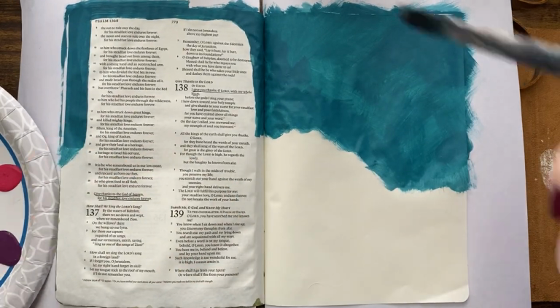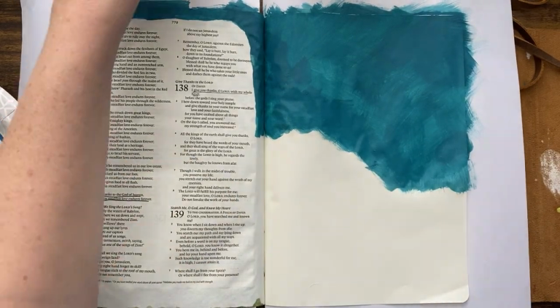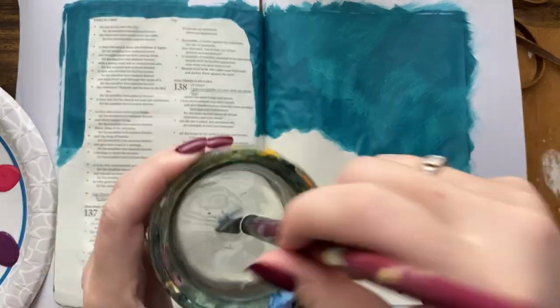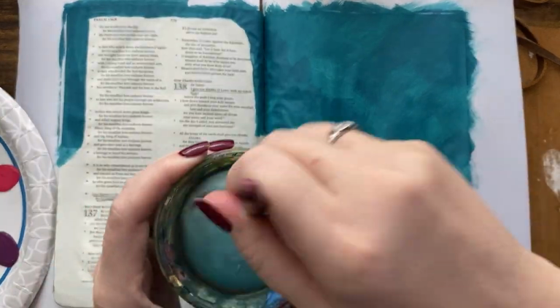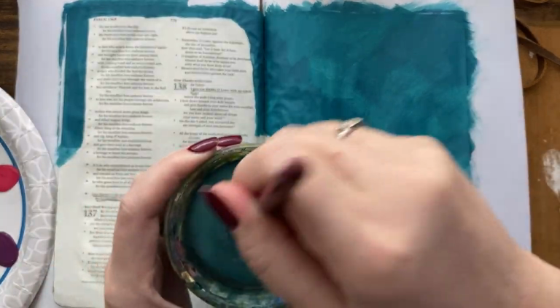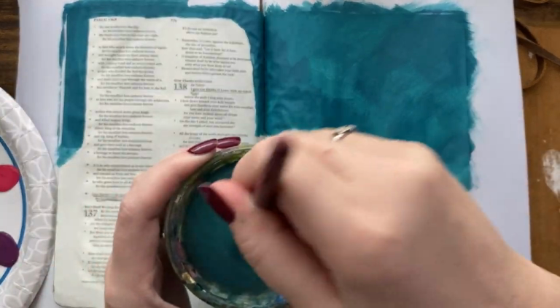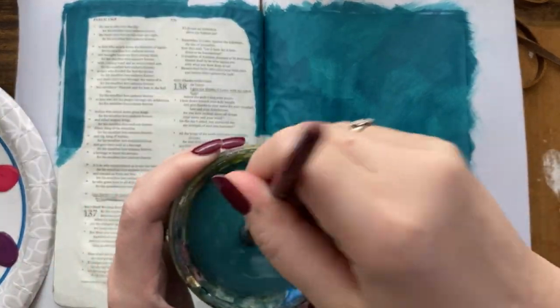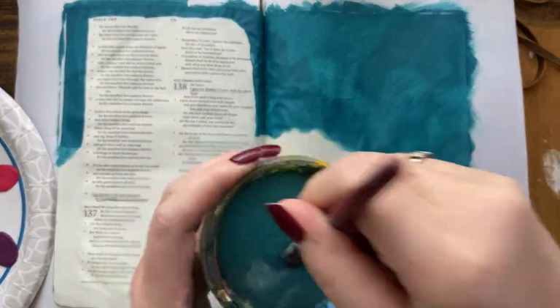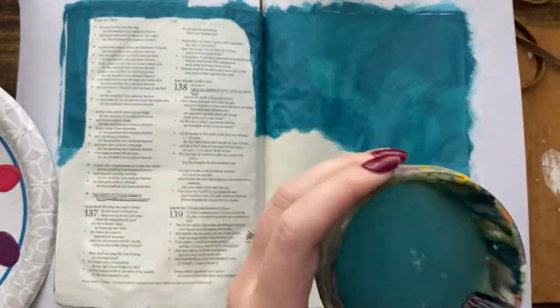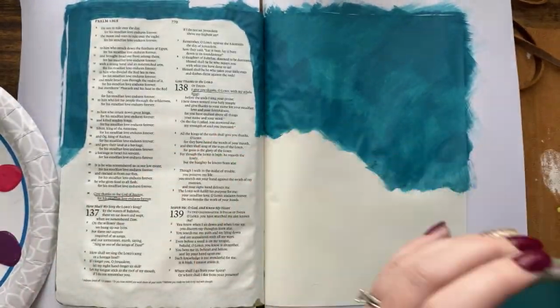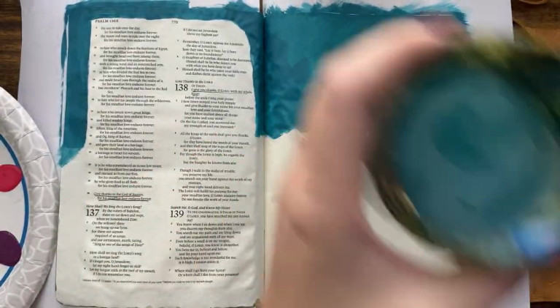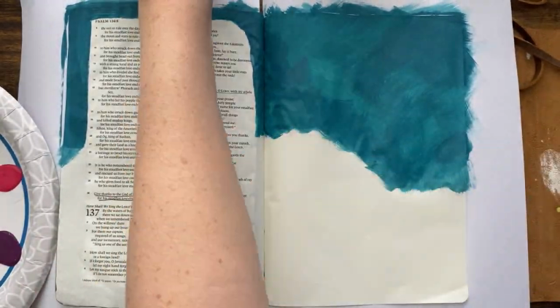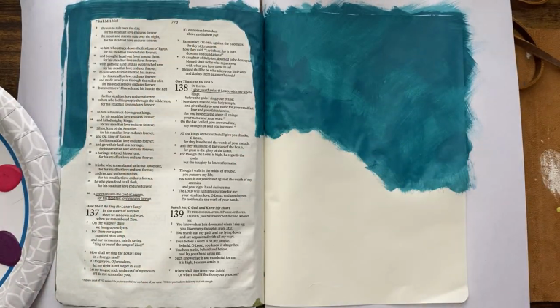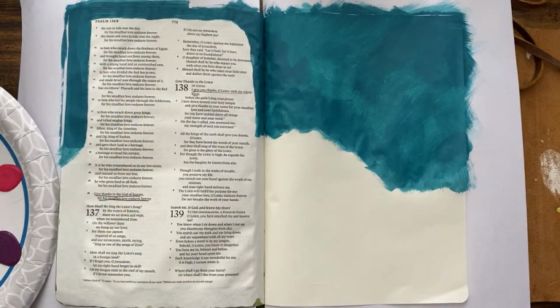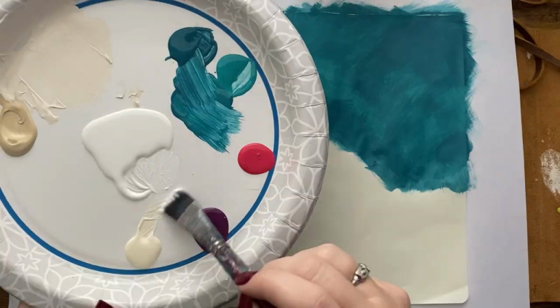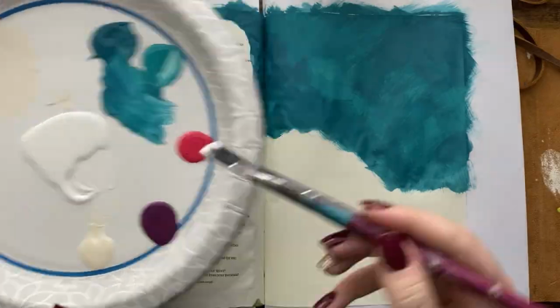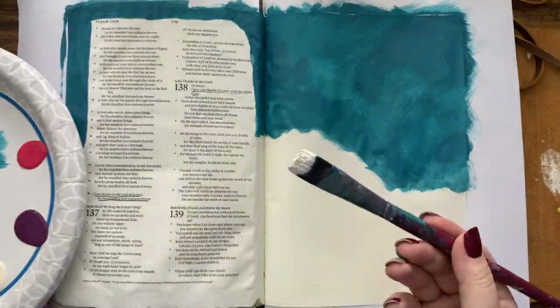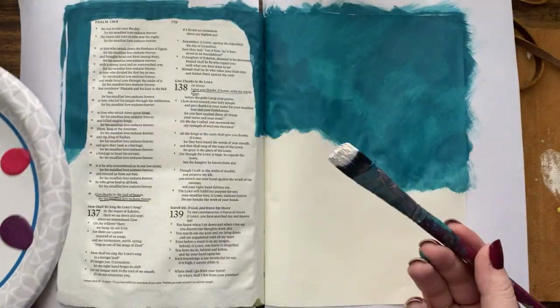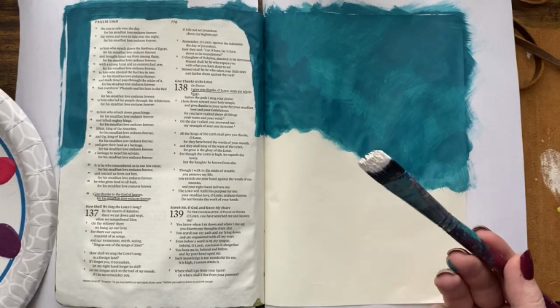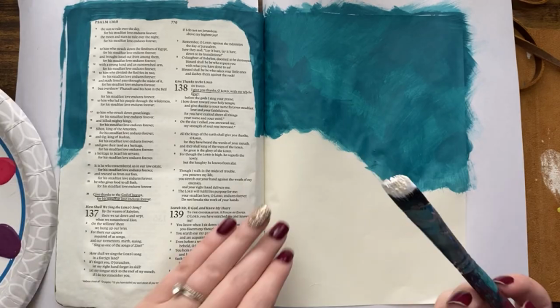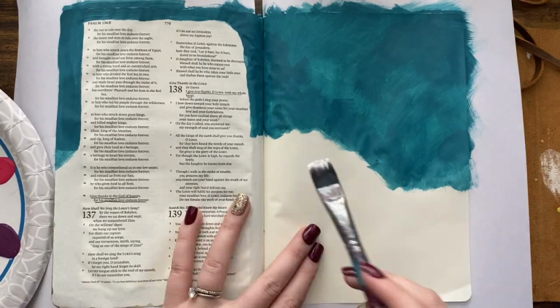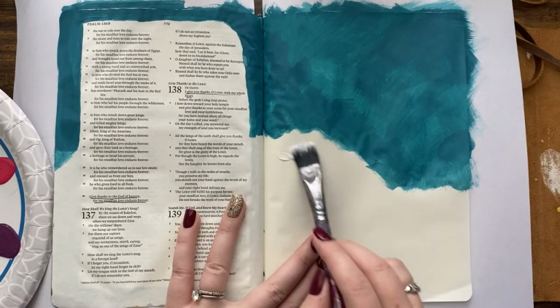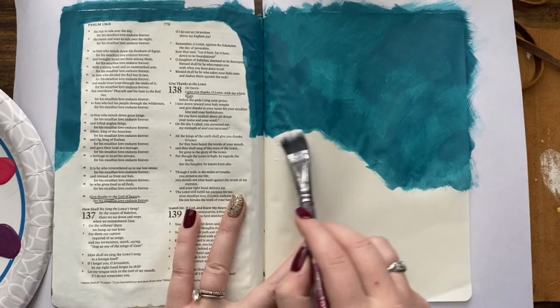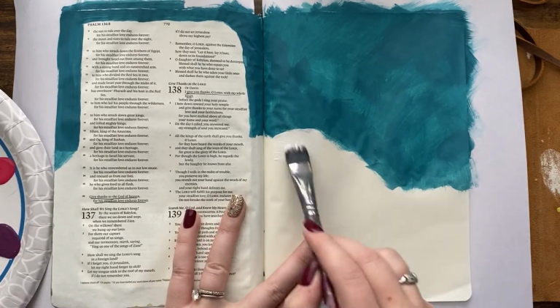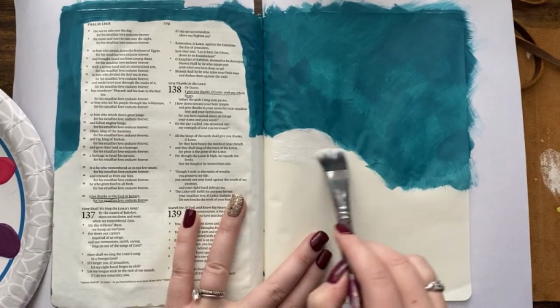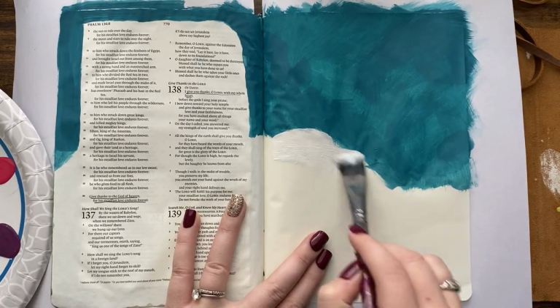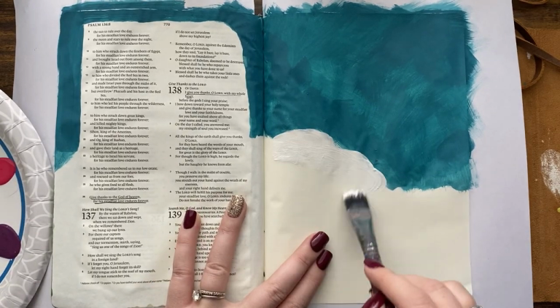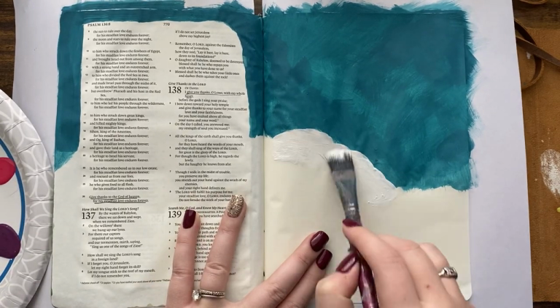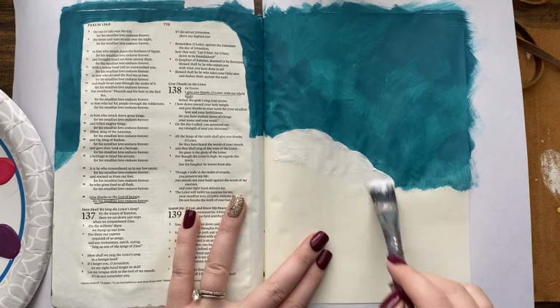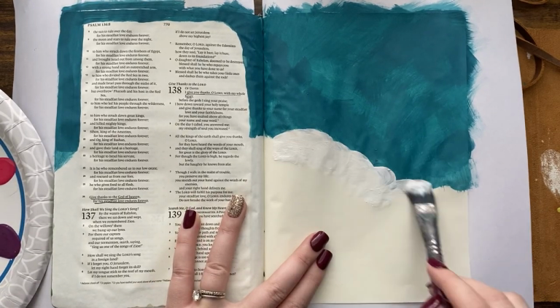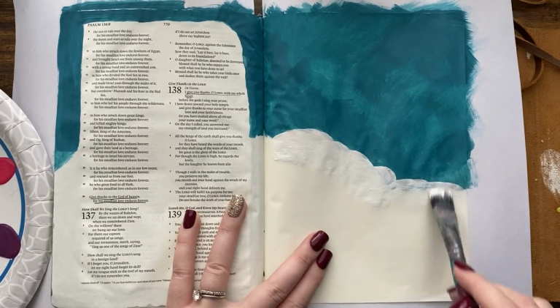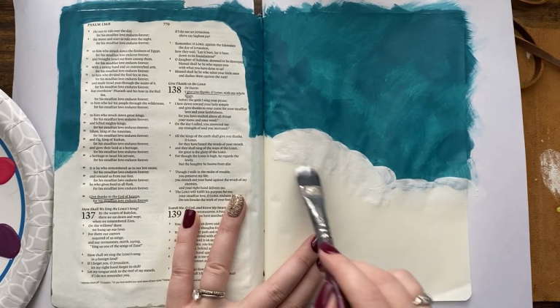But the sky is not the focal point — the clouds are going to be — so I'm not too worried about it being perfect. Bible journaling isn't about the page being perfect, because it's not about the art. It's about worshiping God and spending time in the Lord.